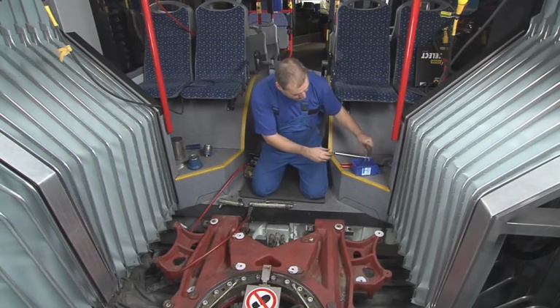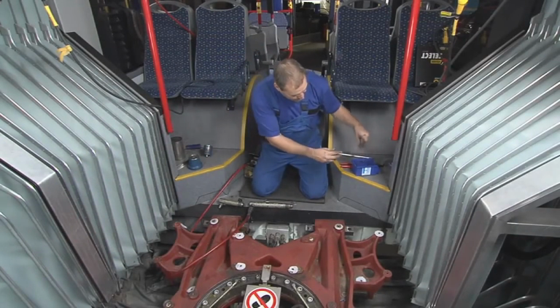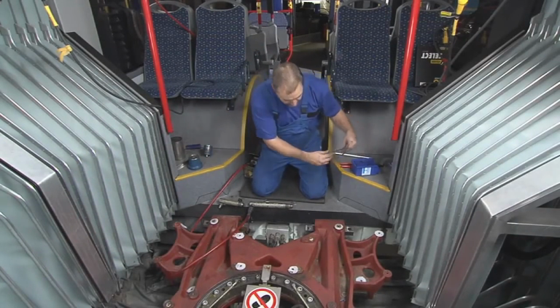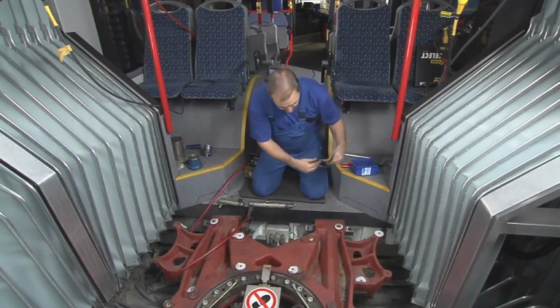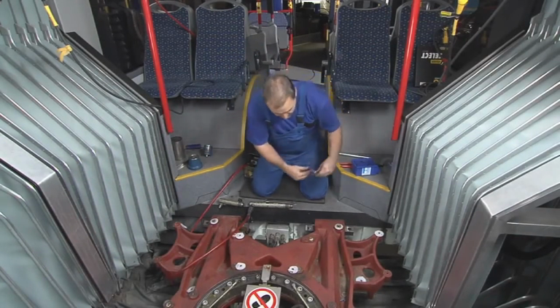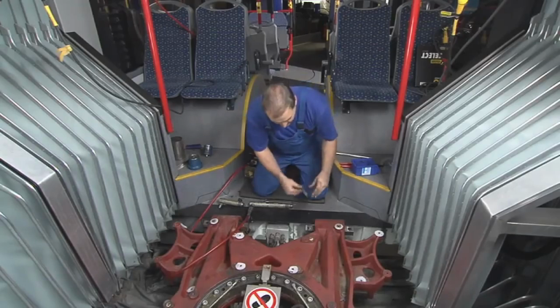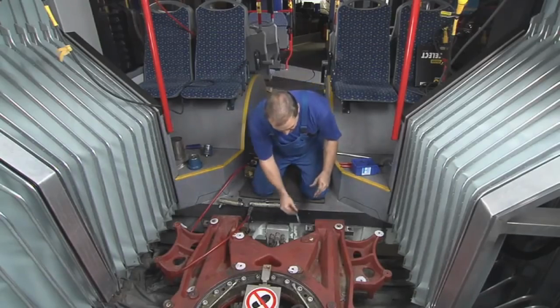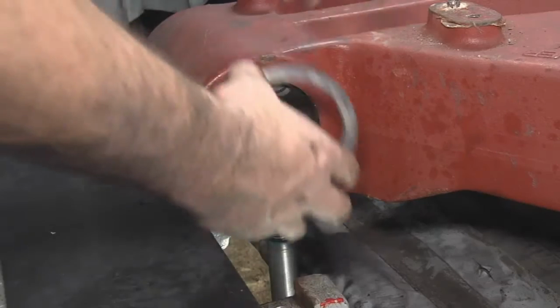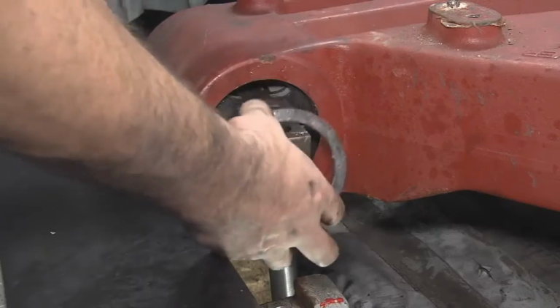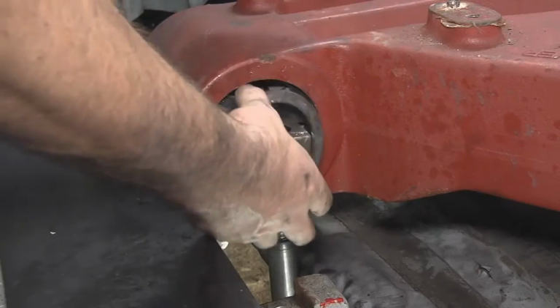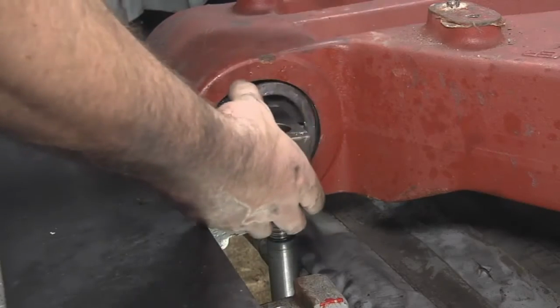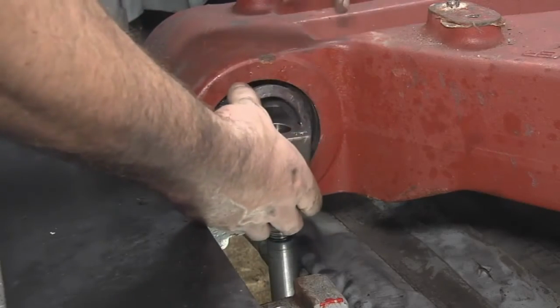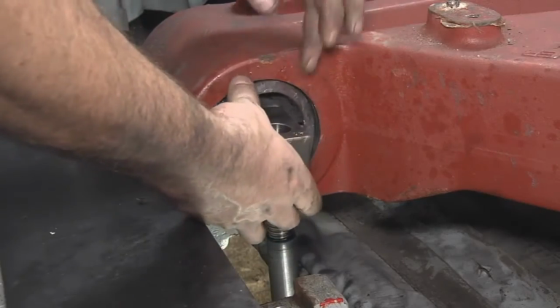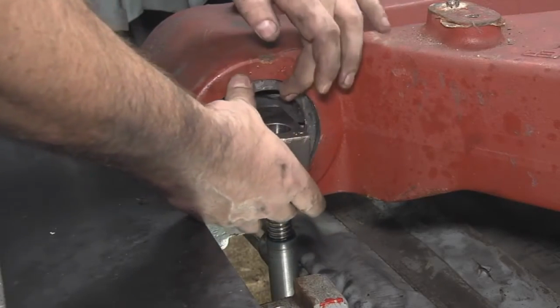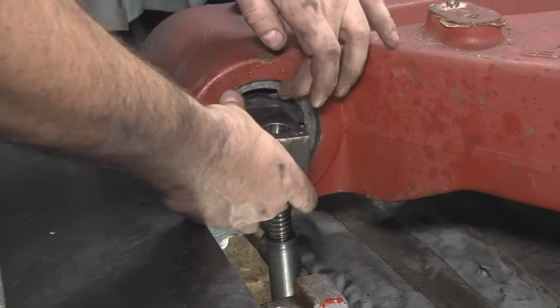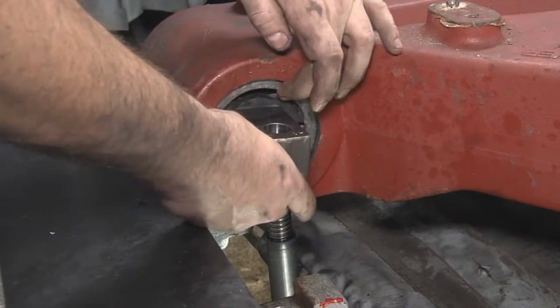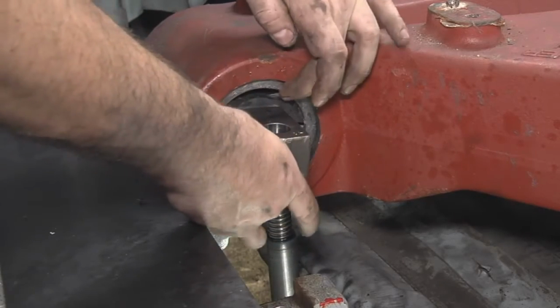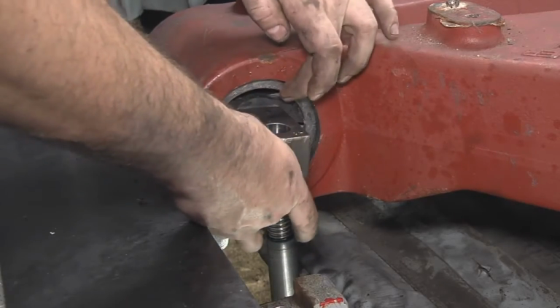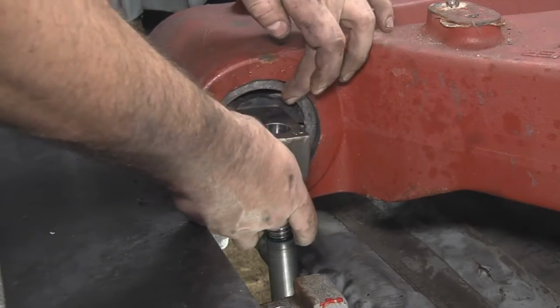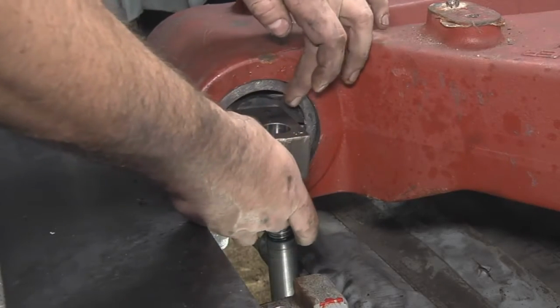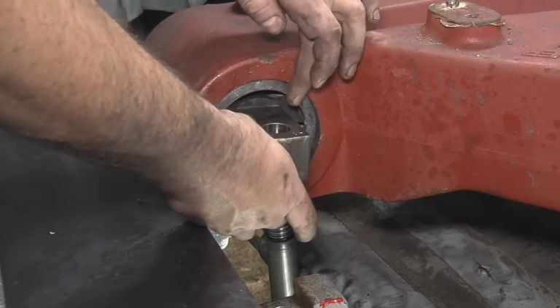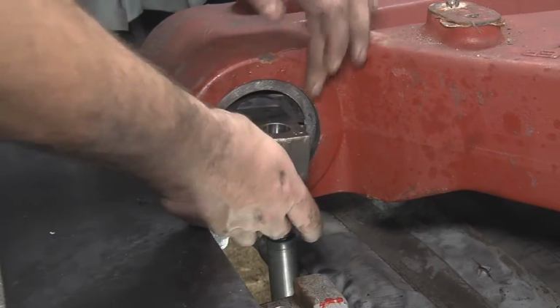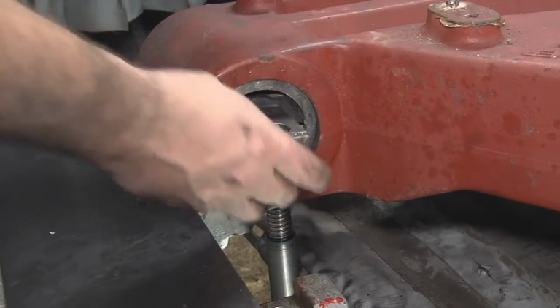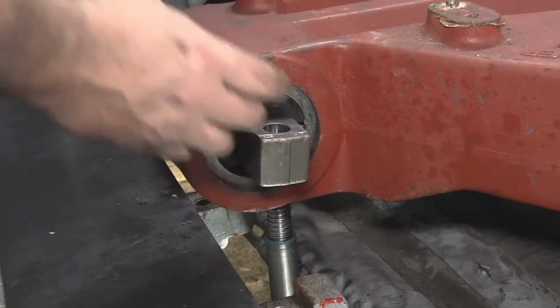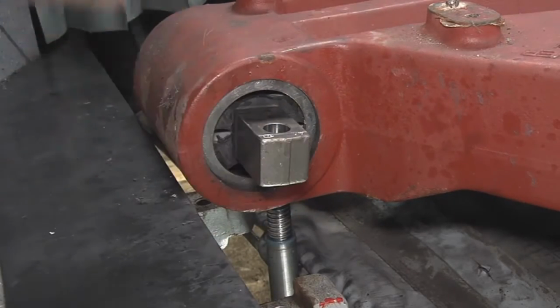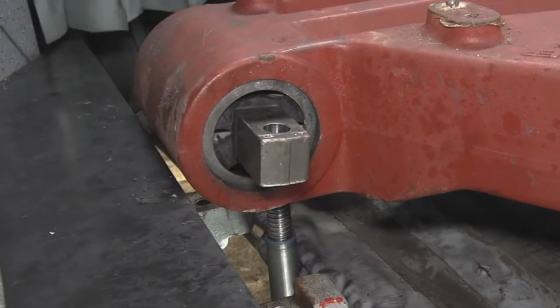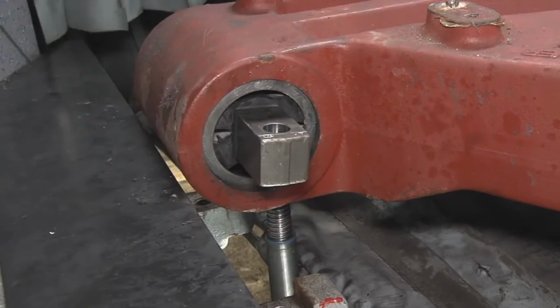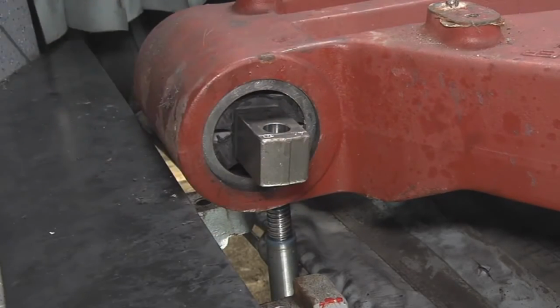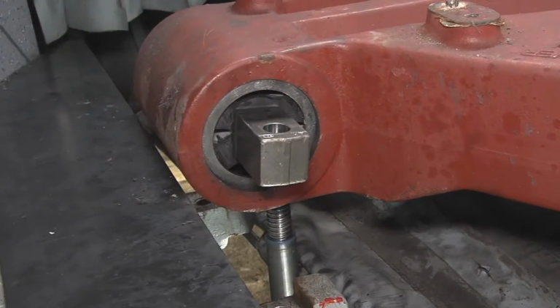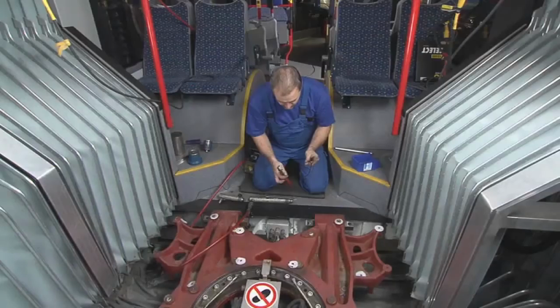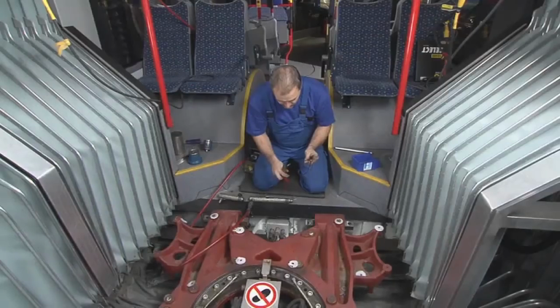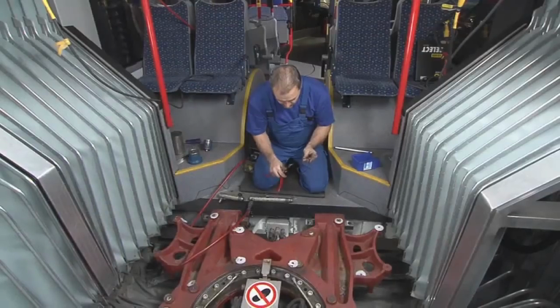After that, a new support disc and retaining ring are put in place on the inner side of the bearing bore.